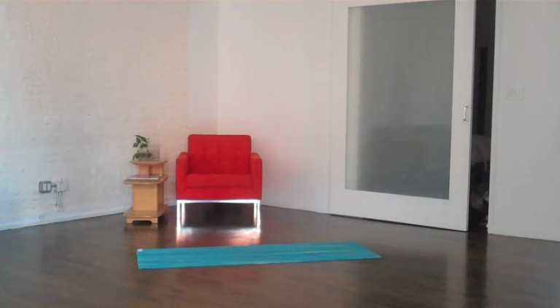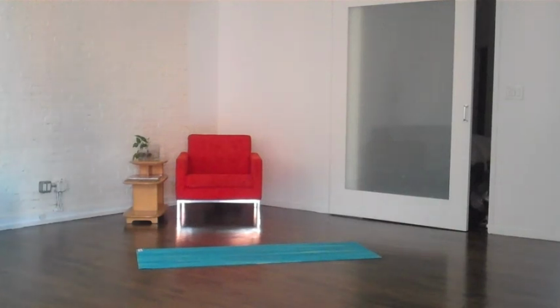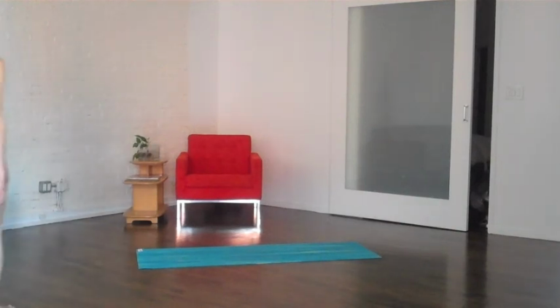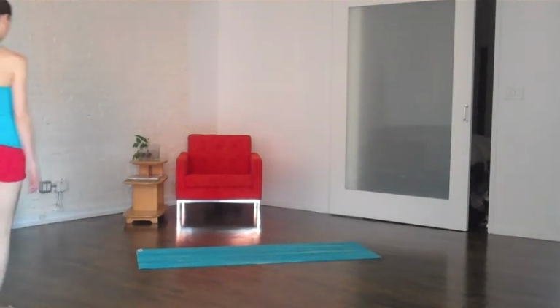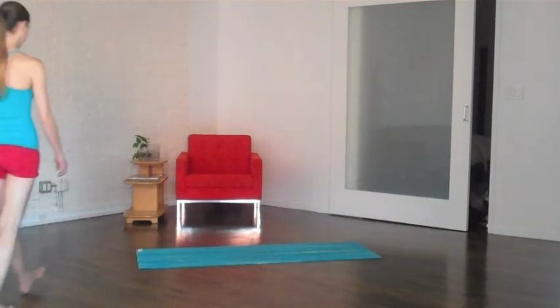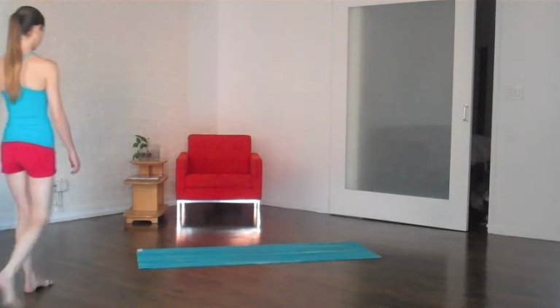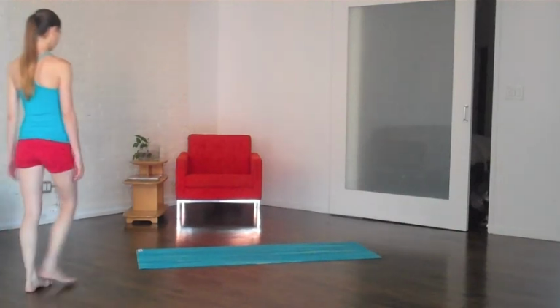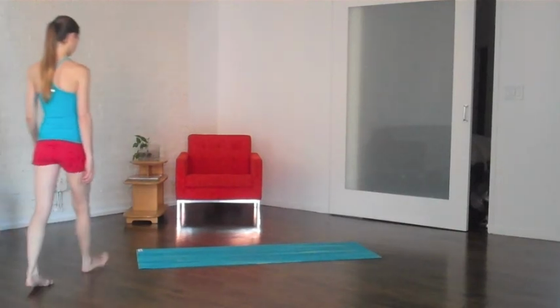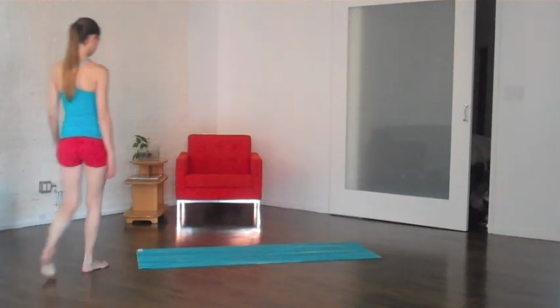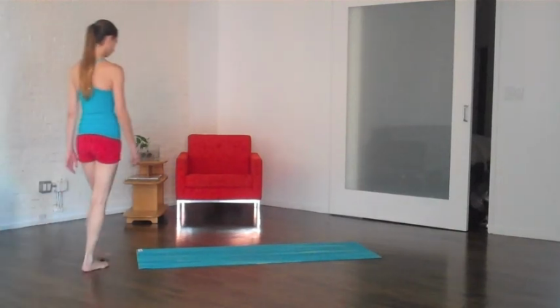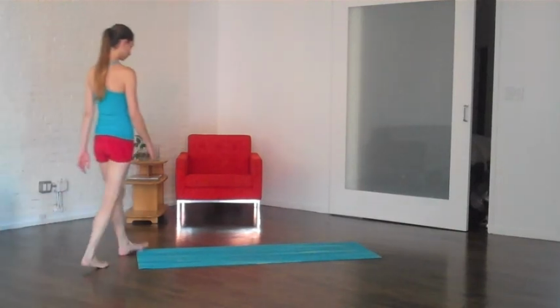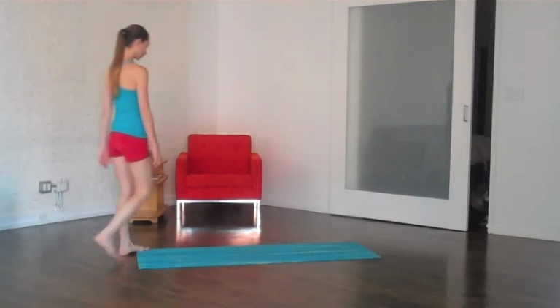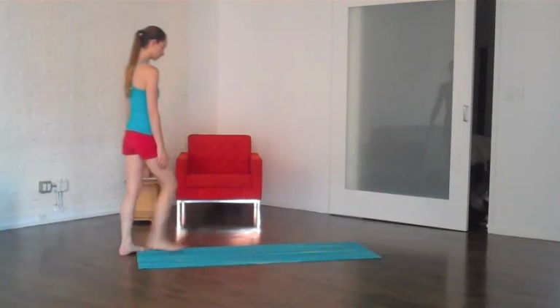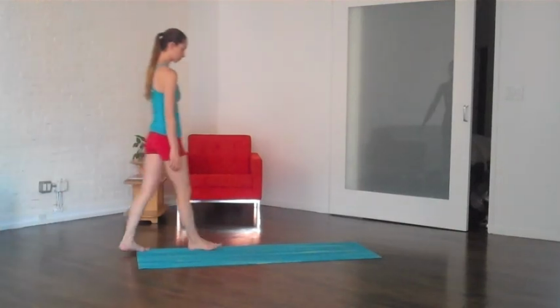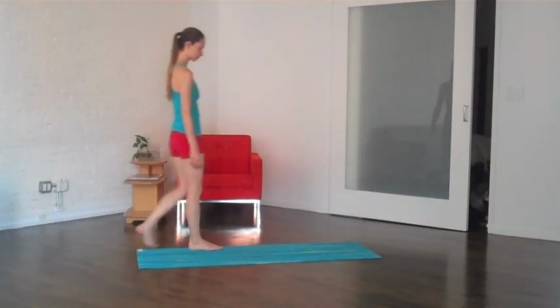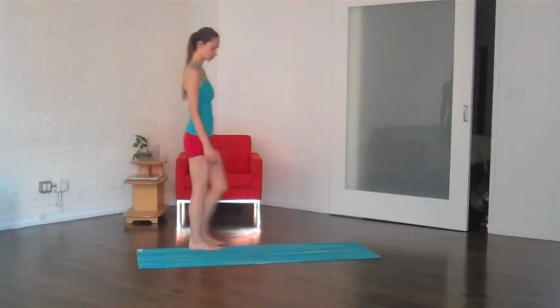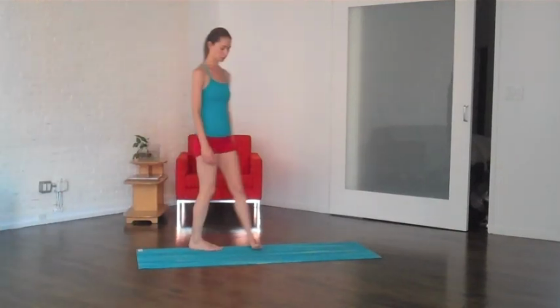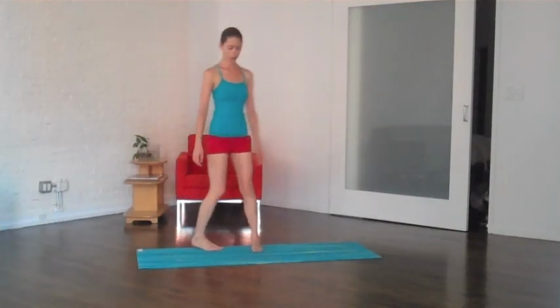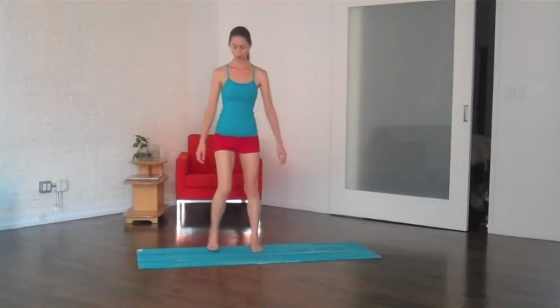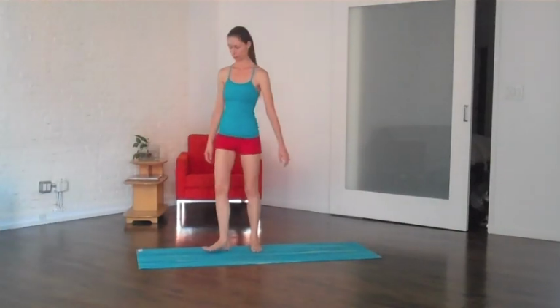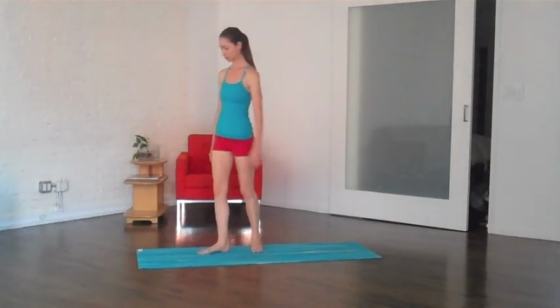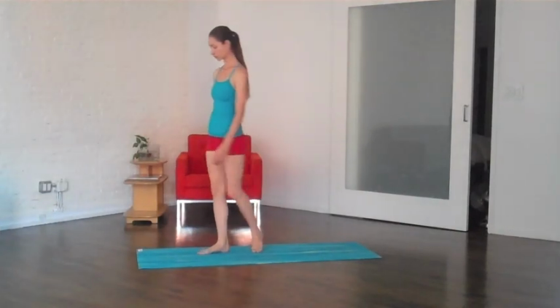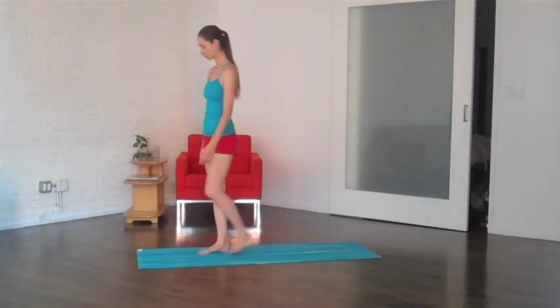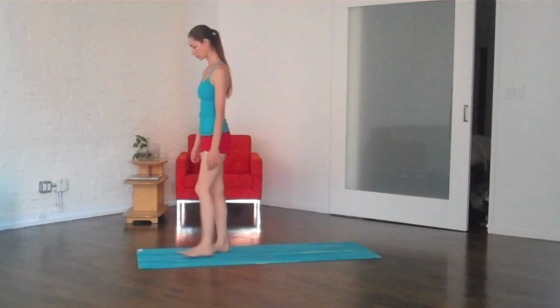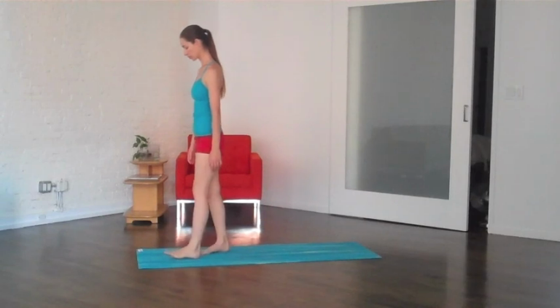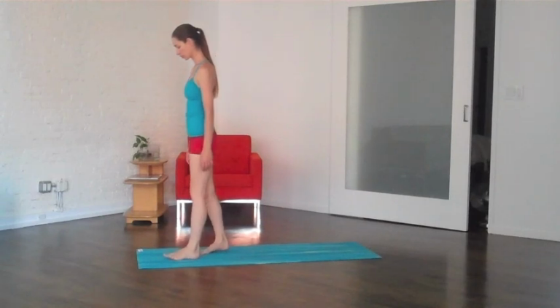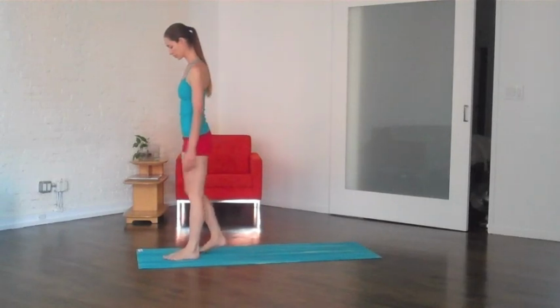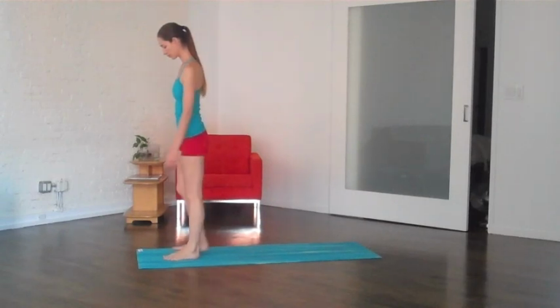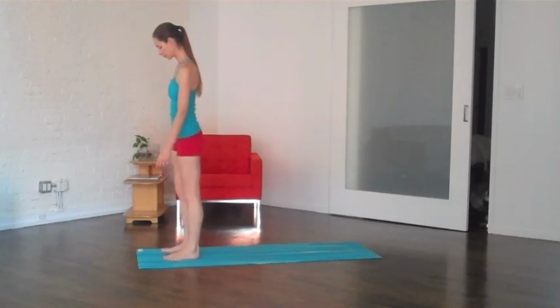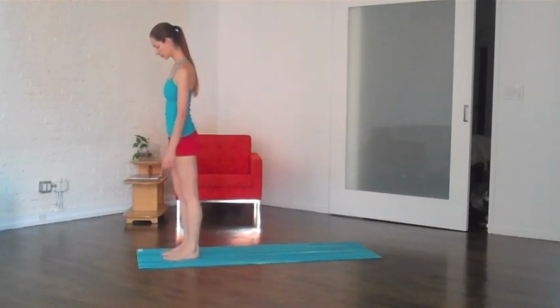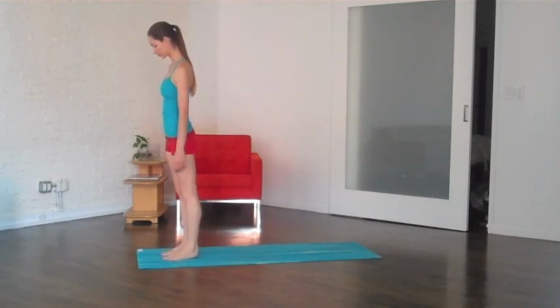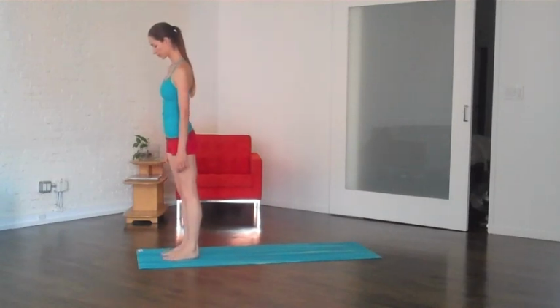This is a routine that you can do for a strong abdominal area and will strengthen your entire body from the inside out.